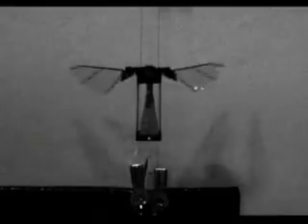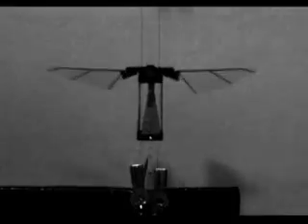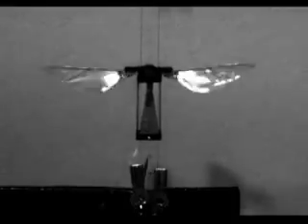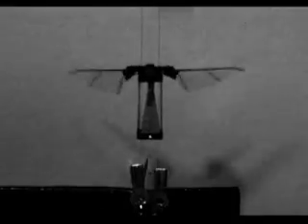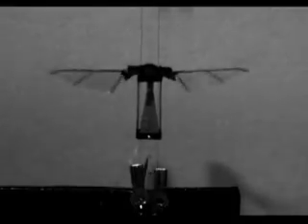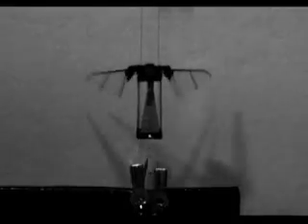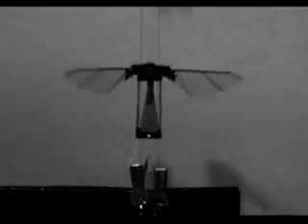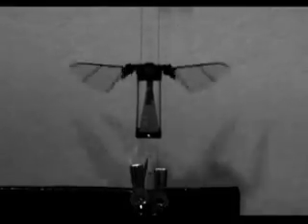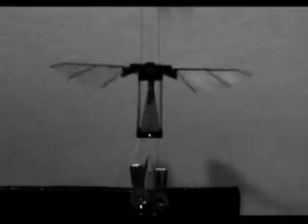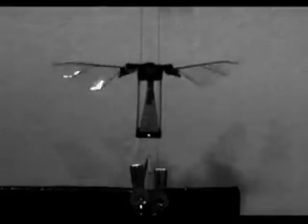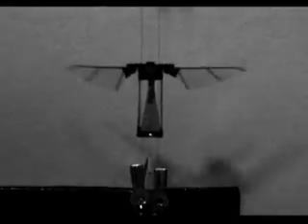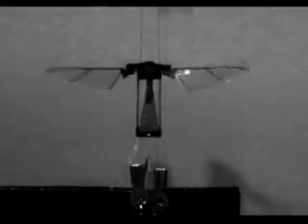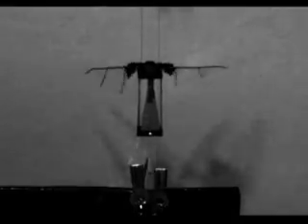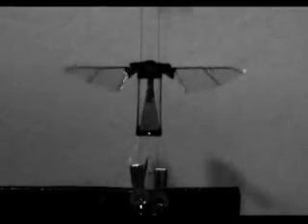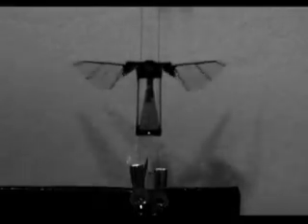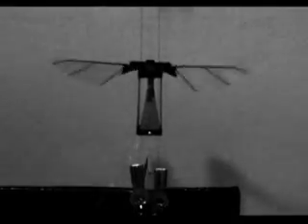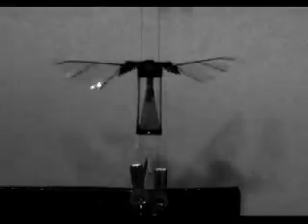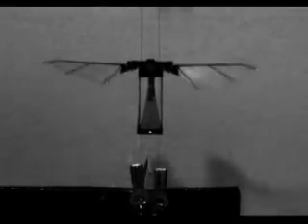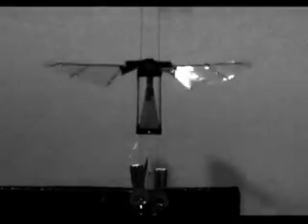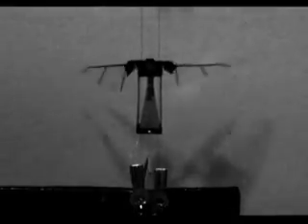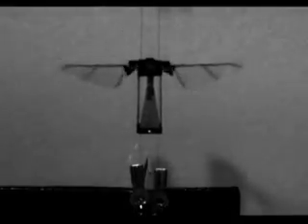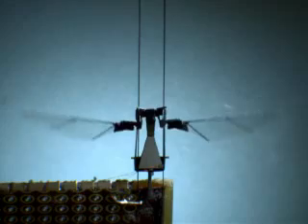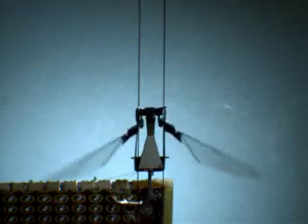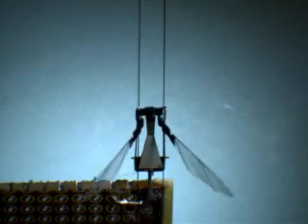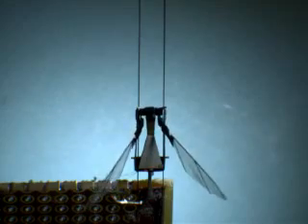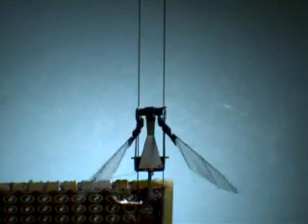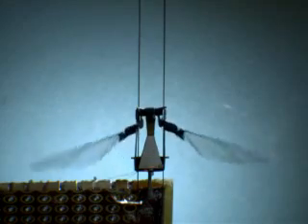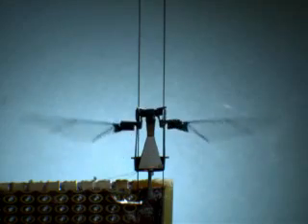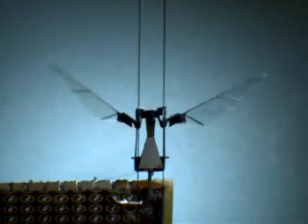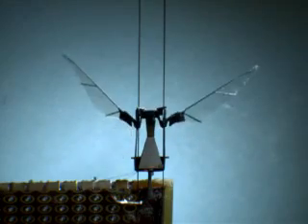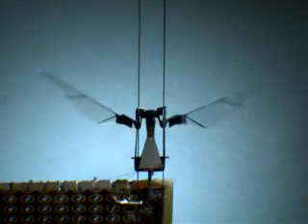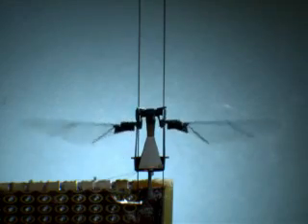"We expect to have it fly autonomously in our lab in about five years, and maybe five years after that we'll have it on the market."